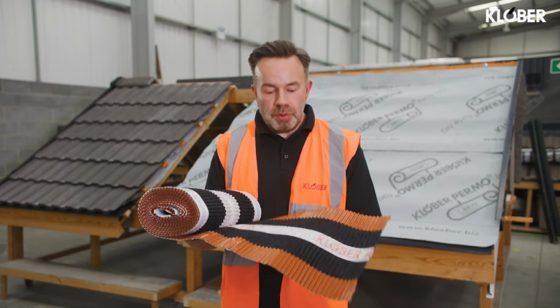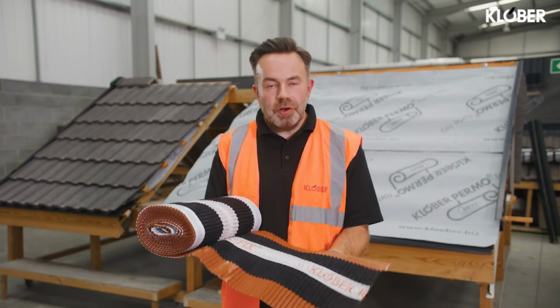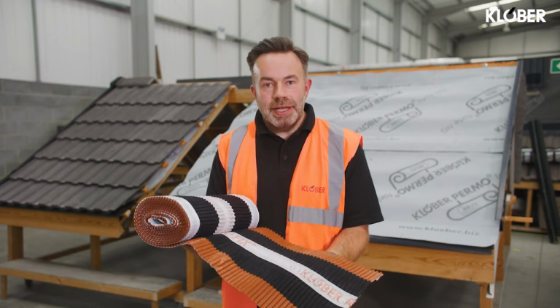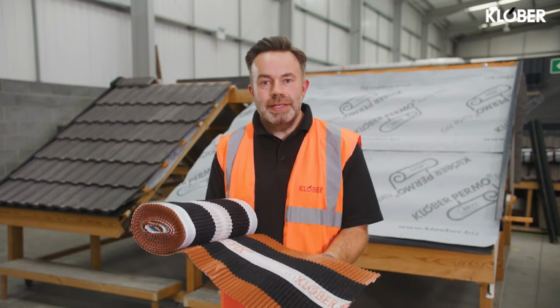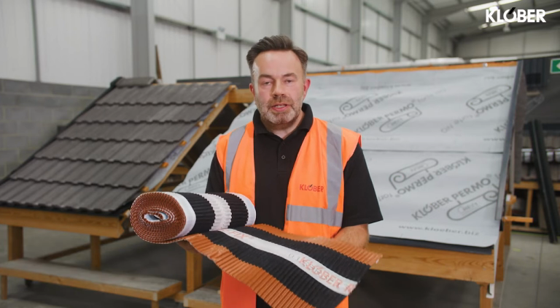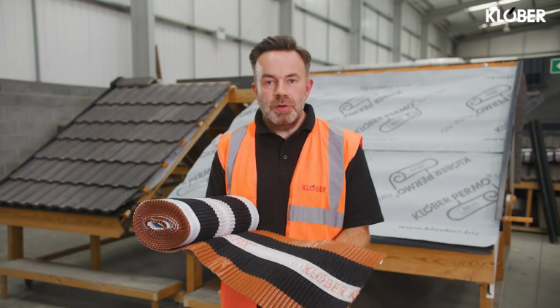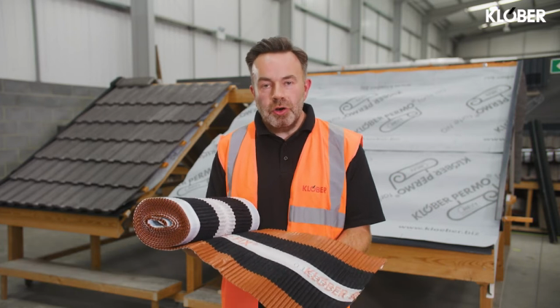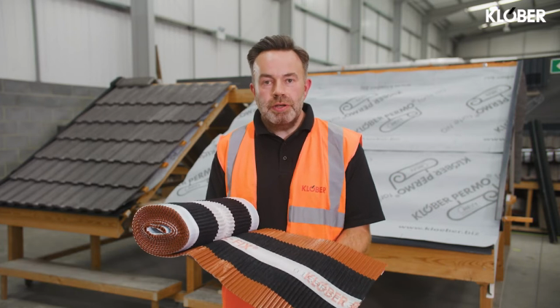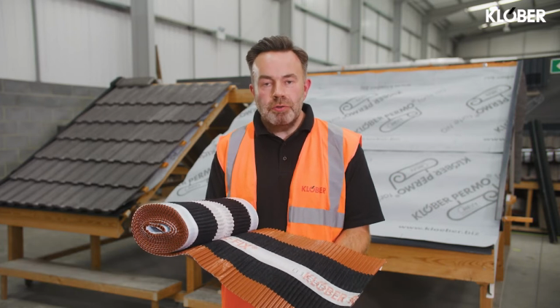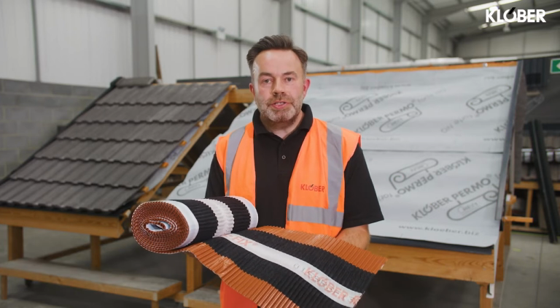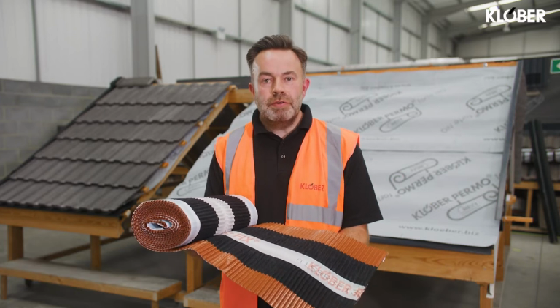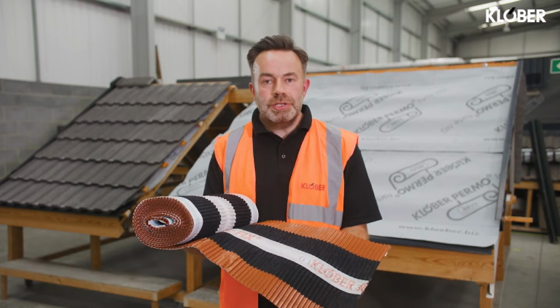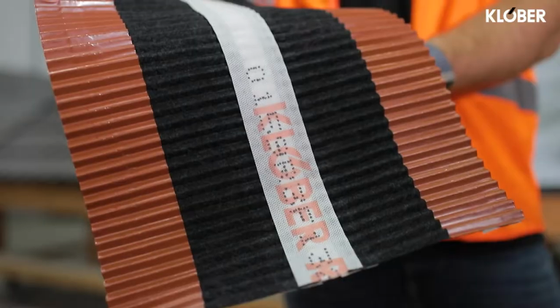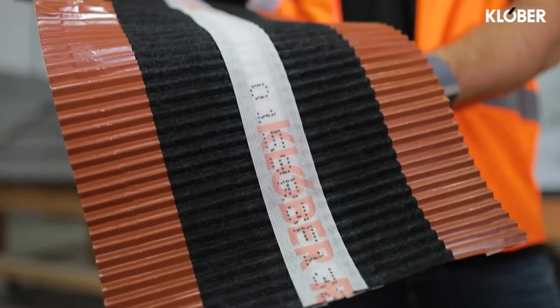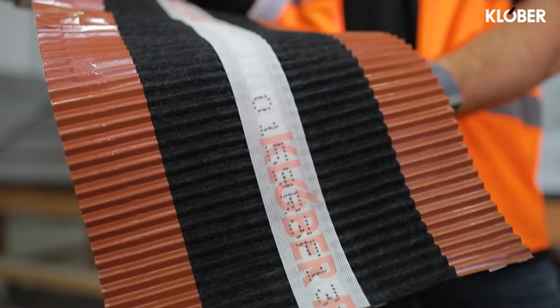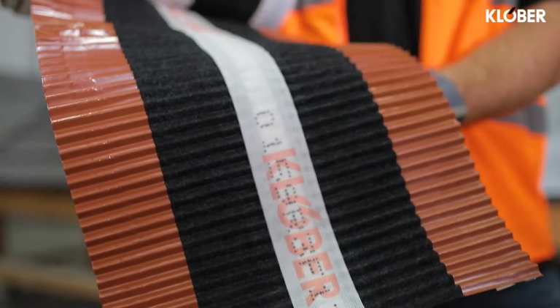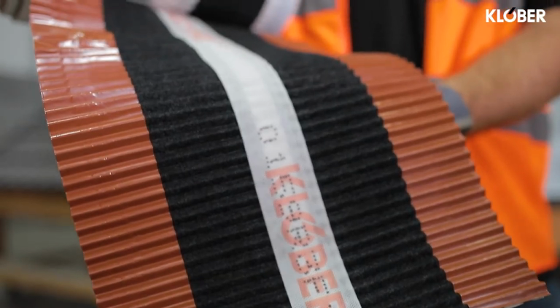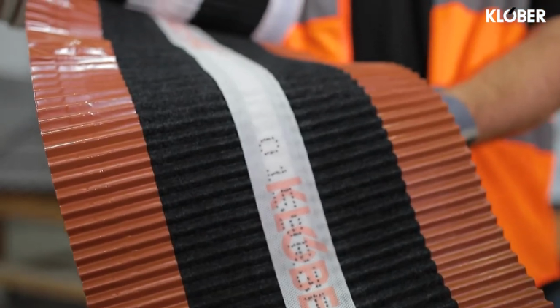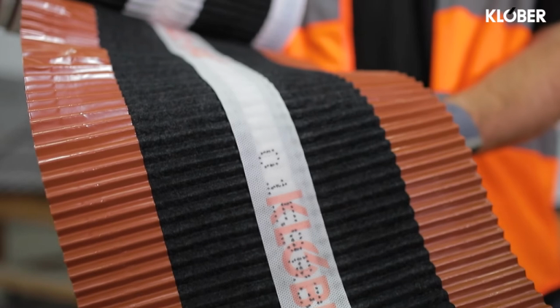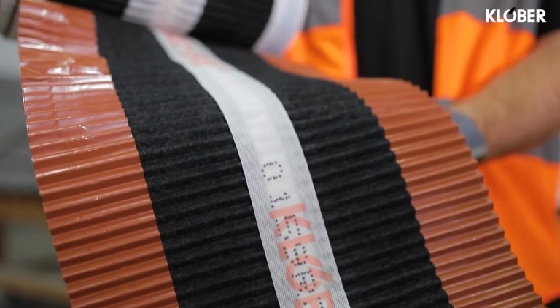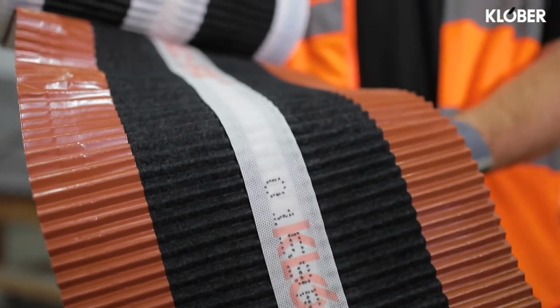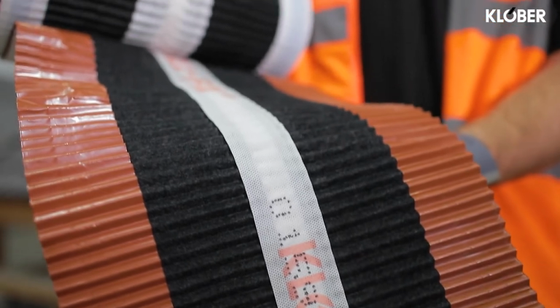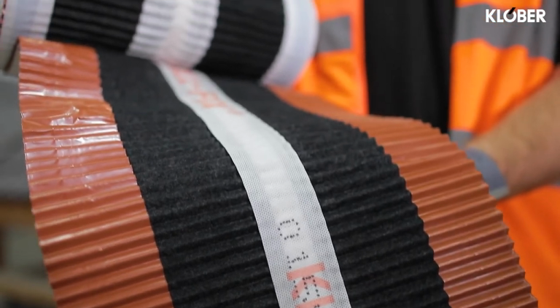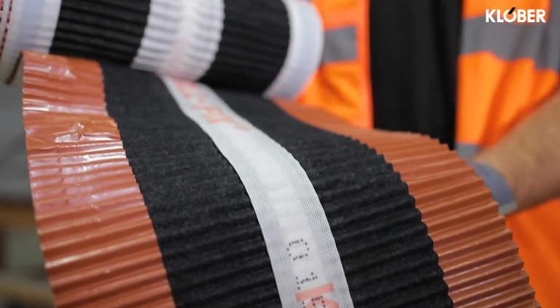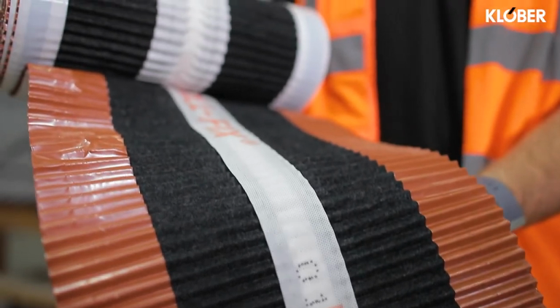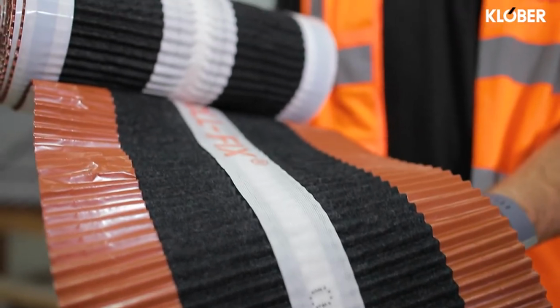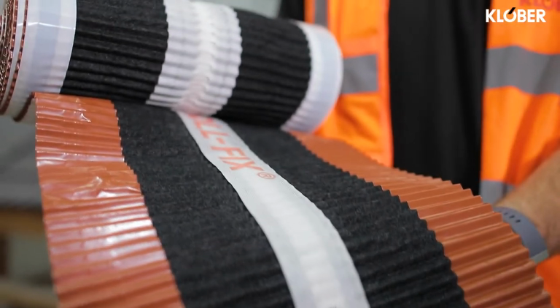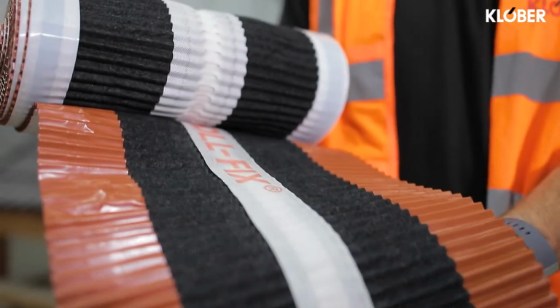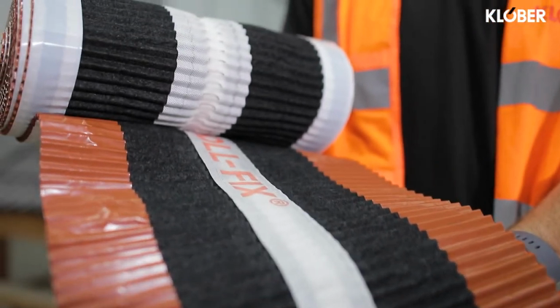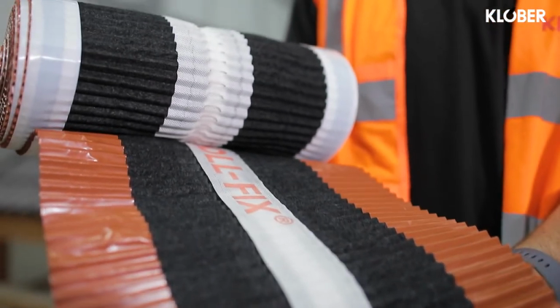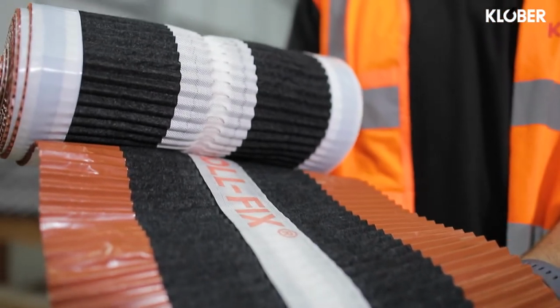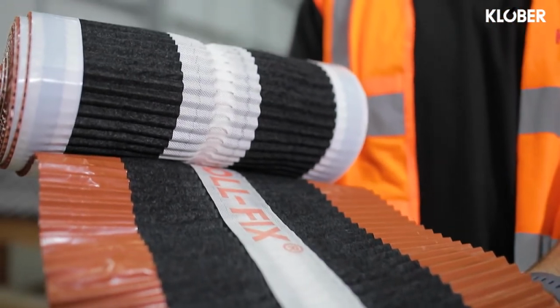The product we've got here is the Clober concrete roll fix dry ridge system. We have solutions for concrete, clay, universal solutions, and also a specific one for hips as well.